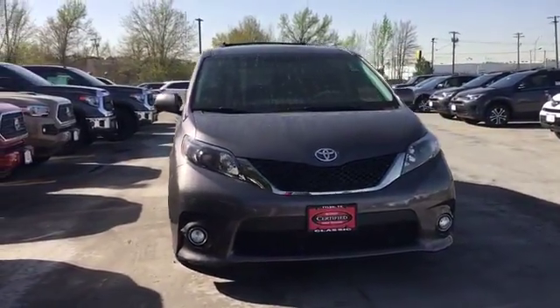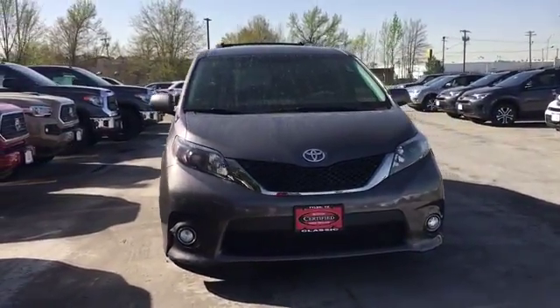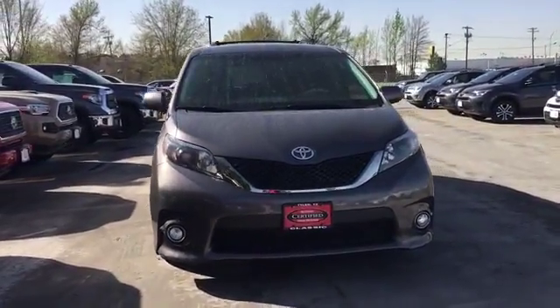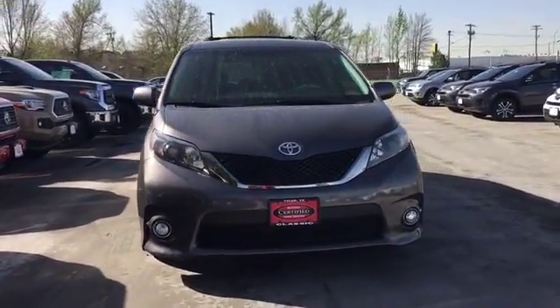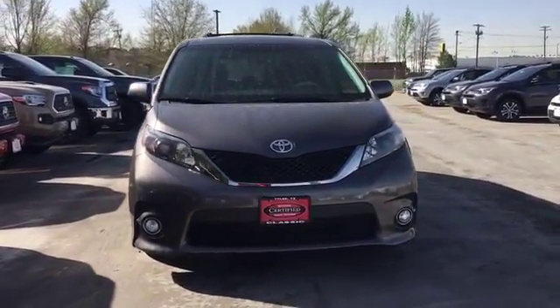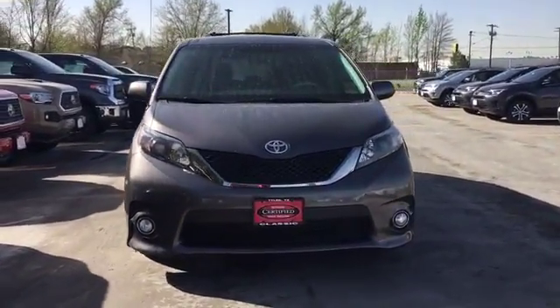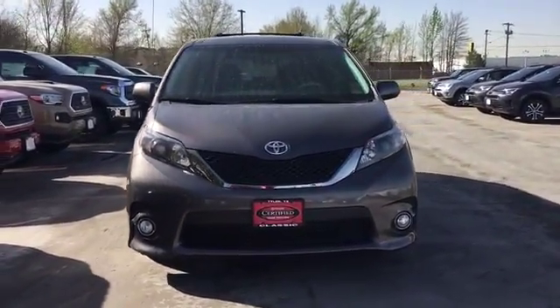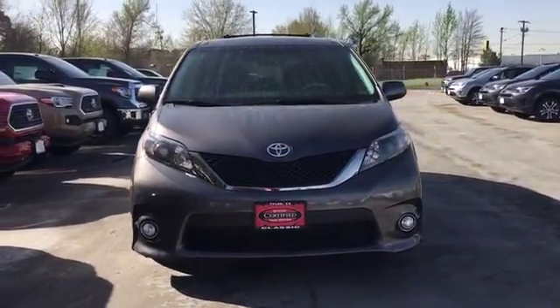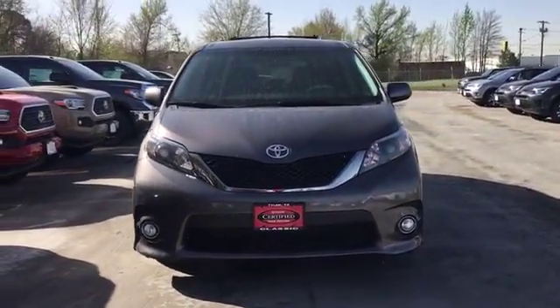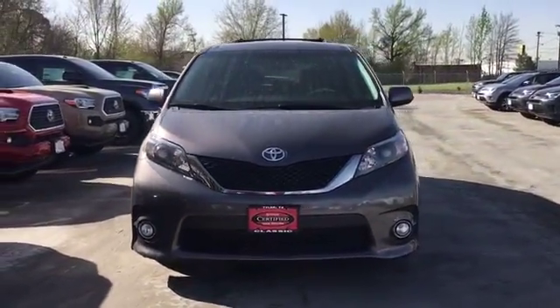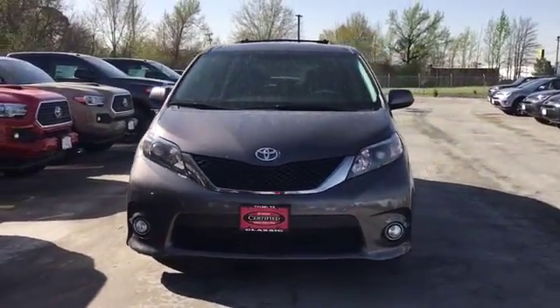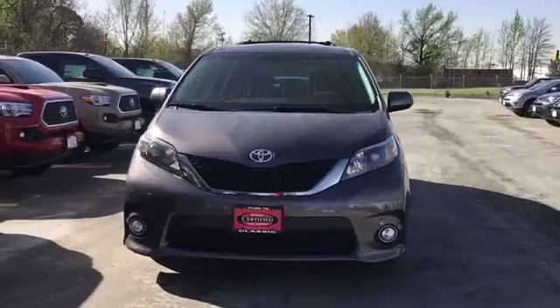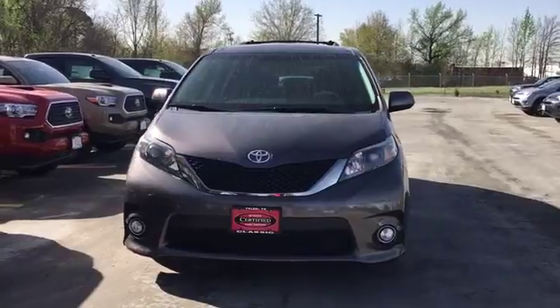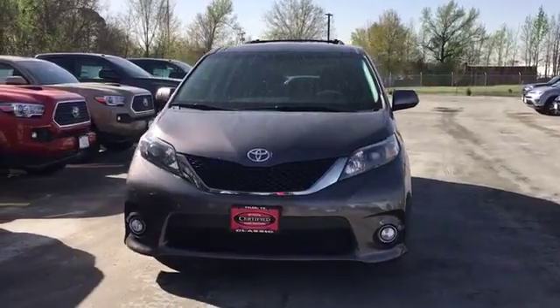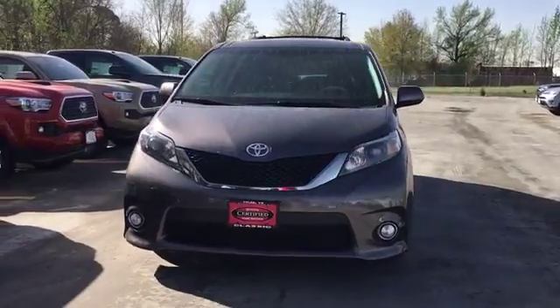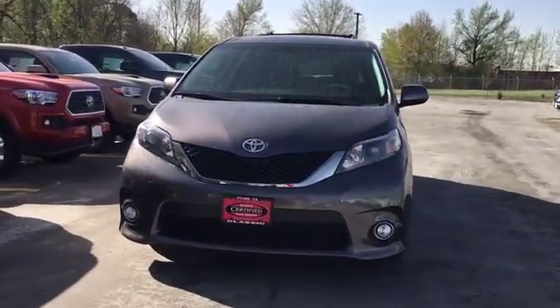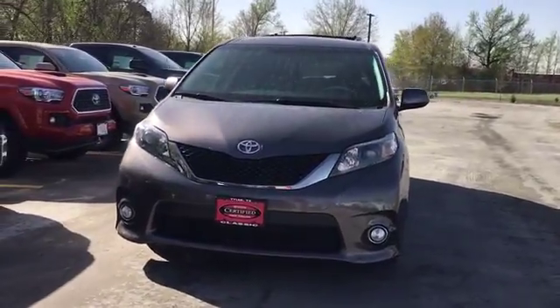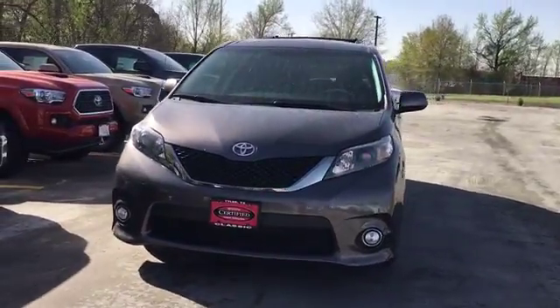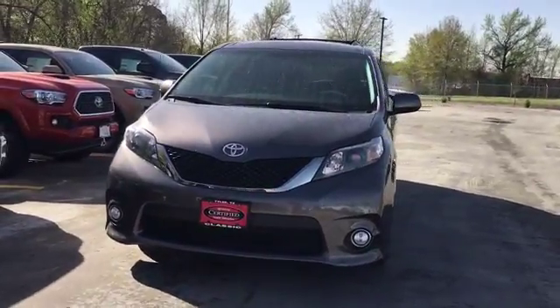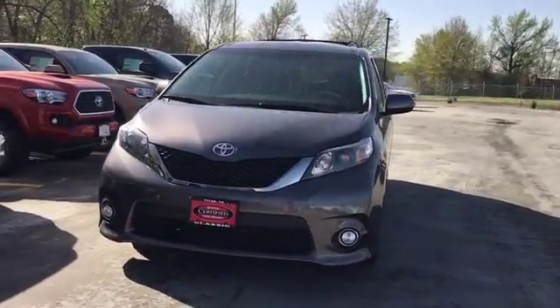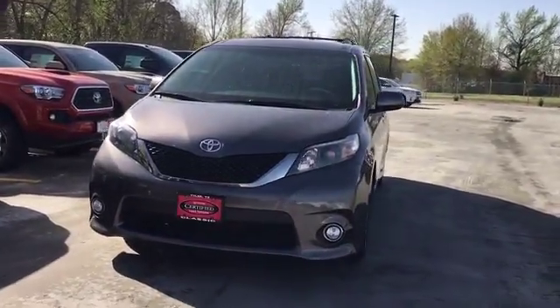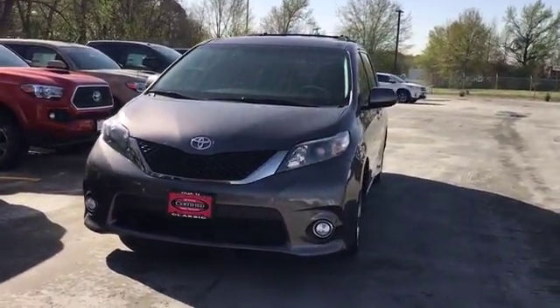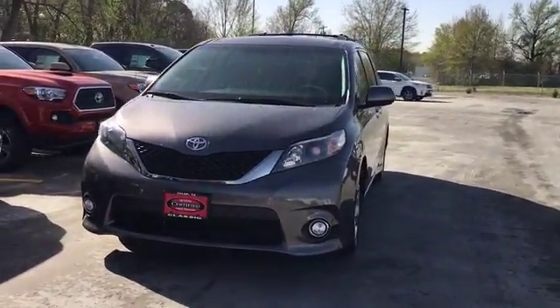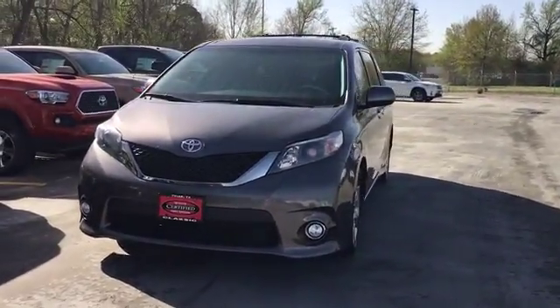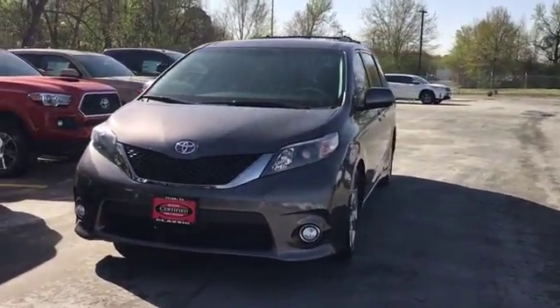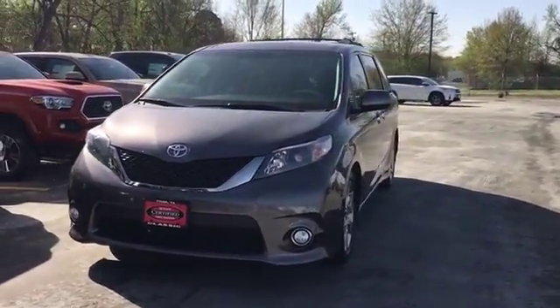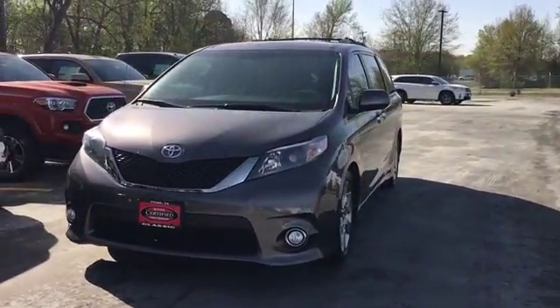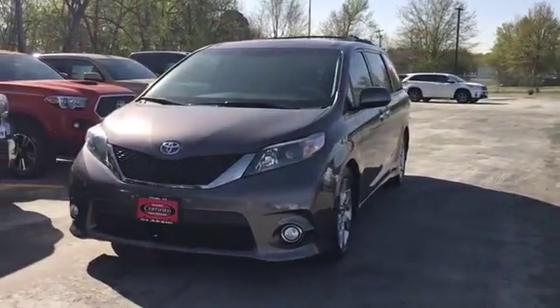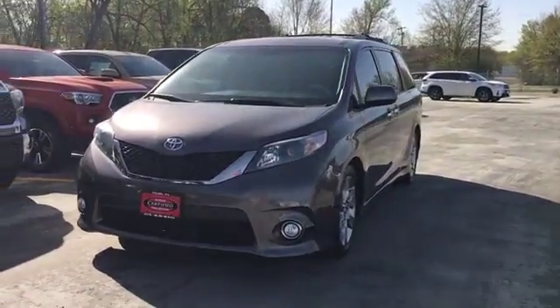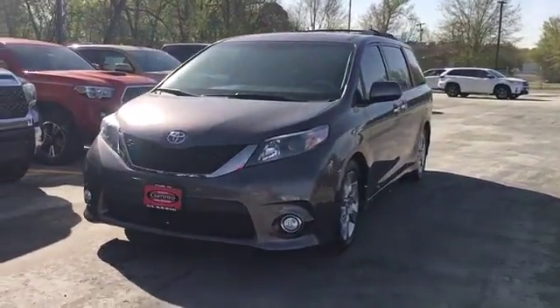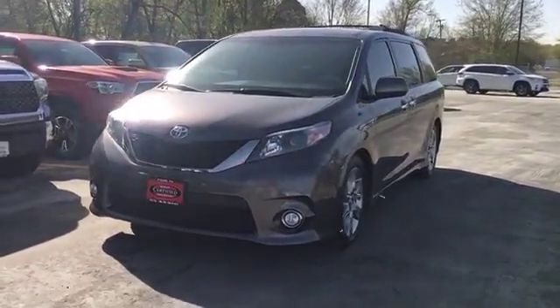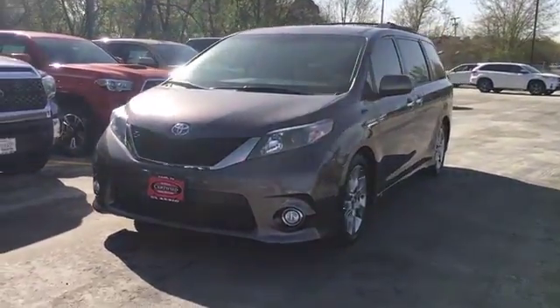It has black interior, fog lights, backup camera, and luggage rack. It's got a little bit of everything.